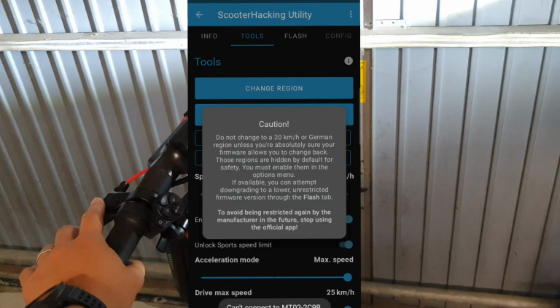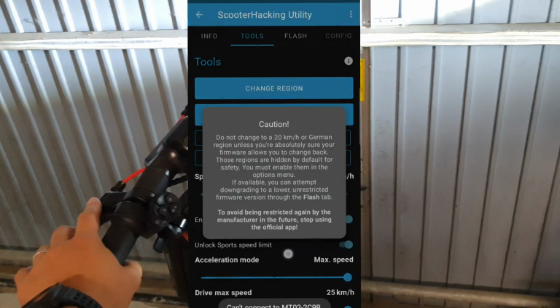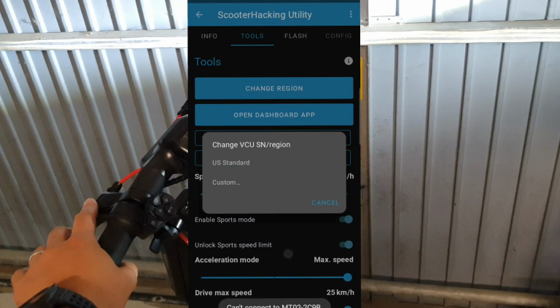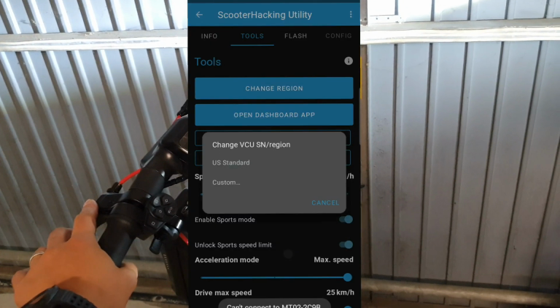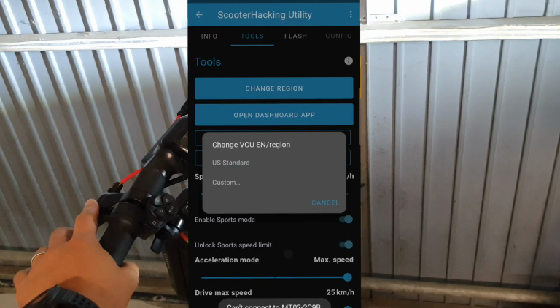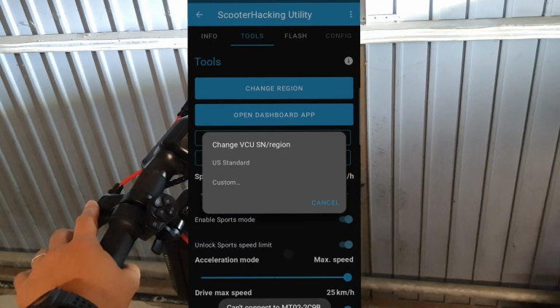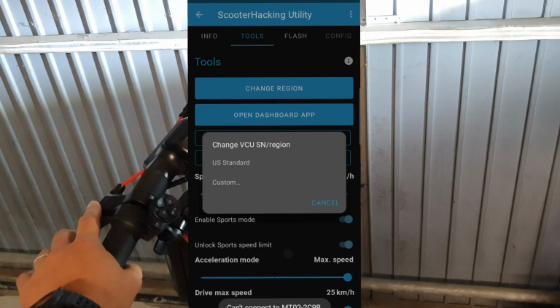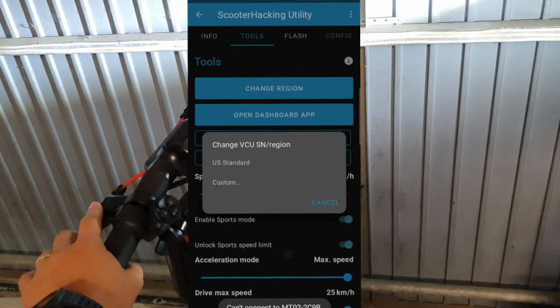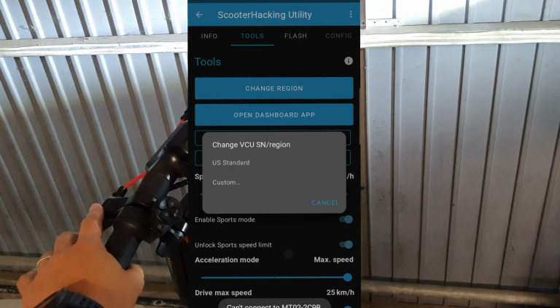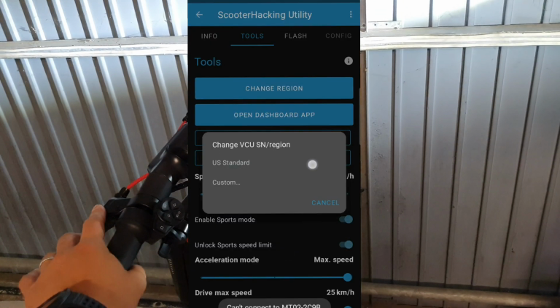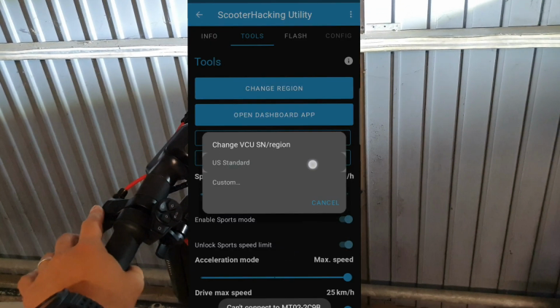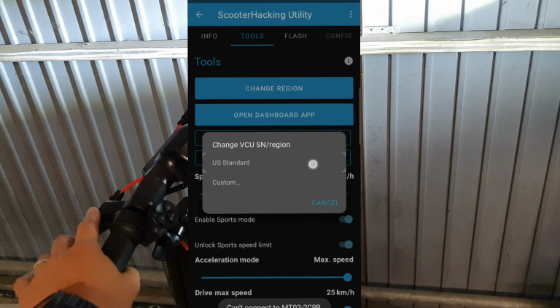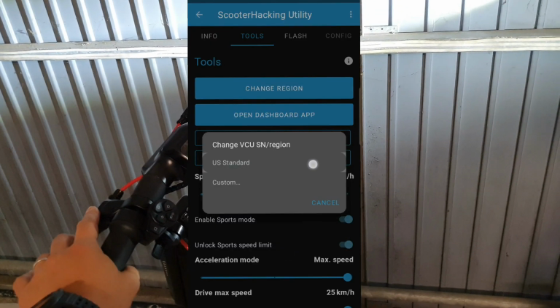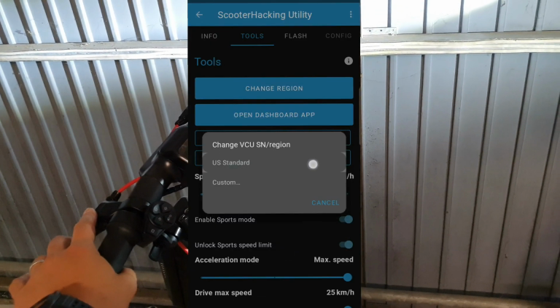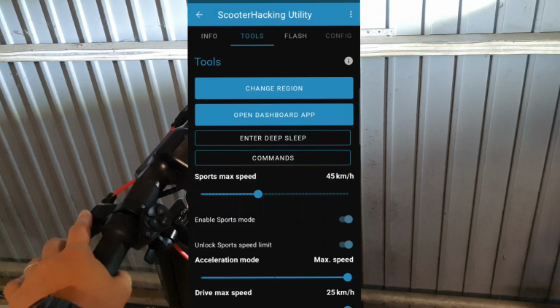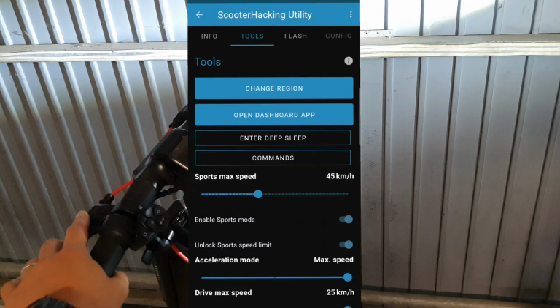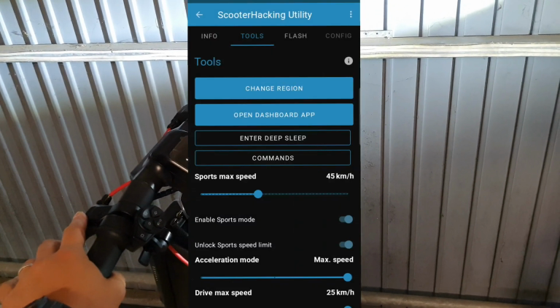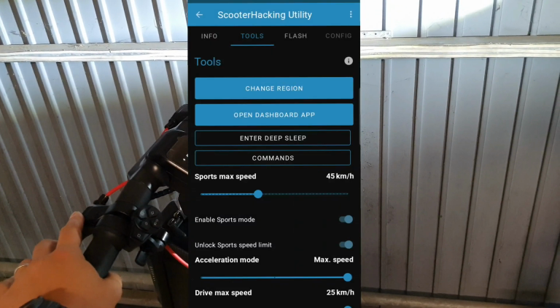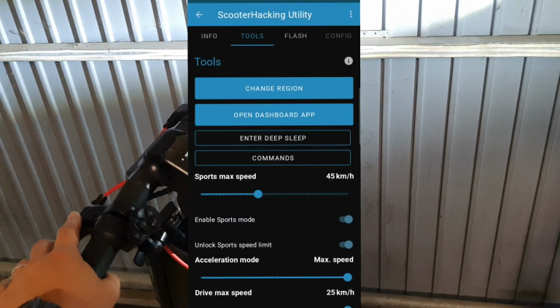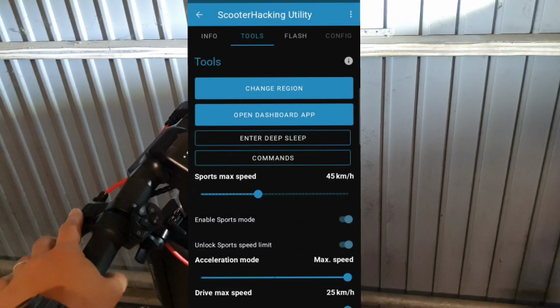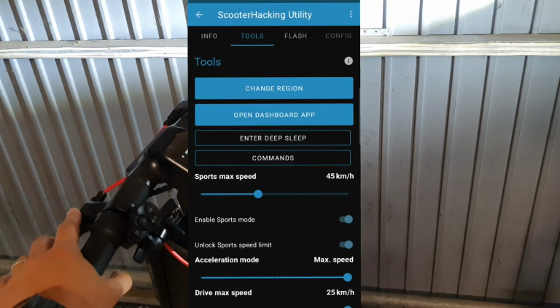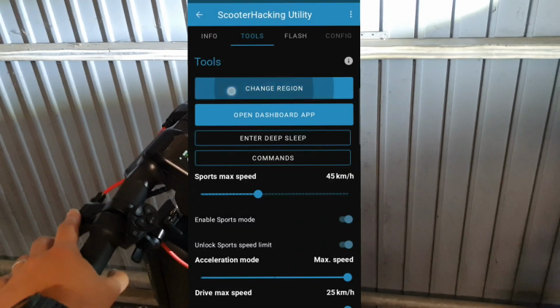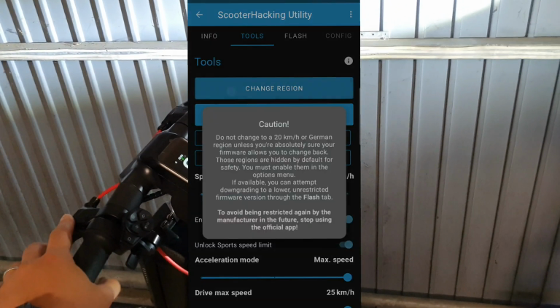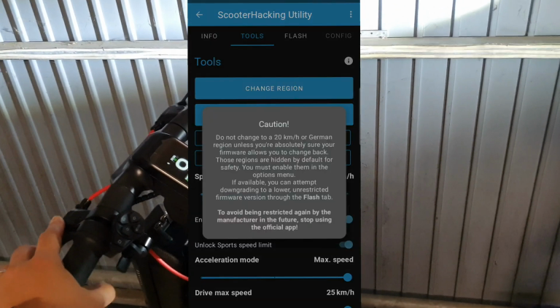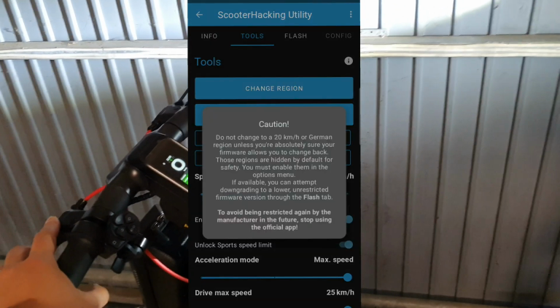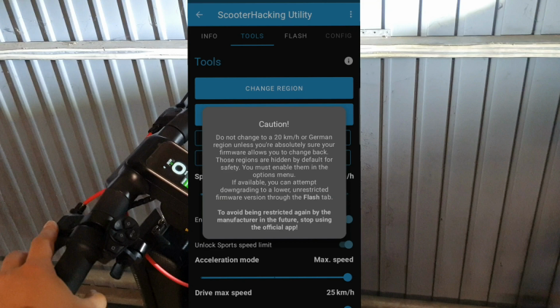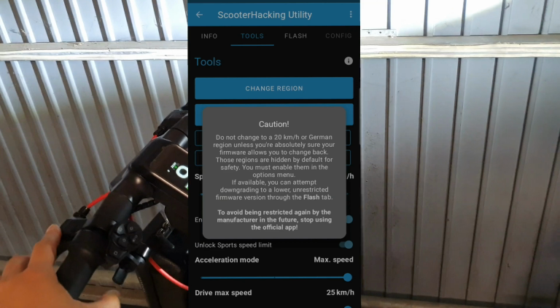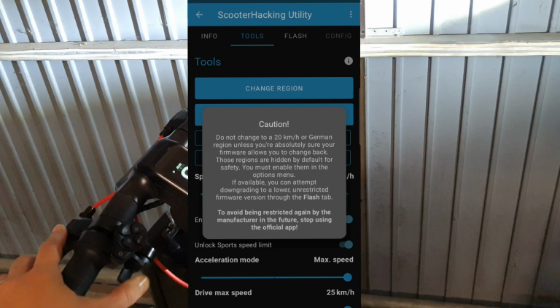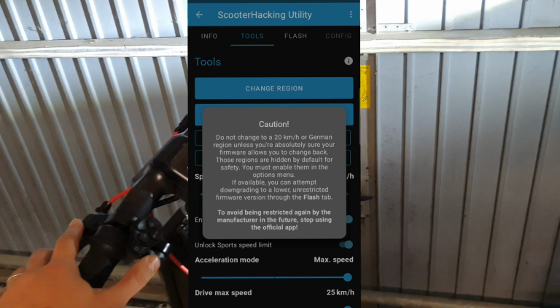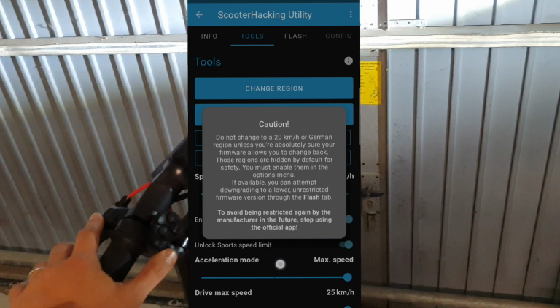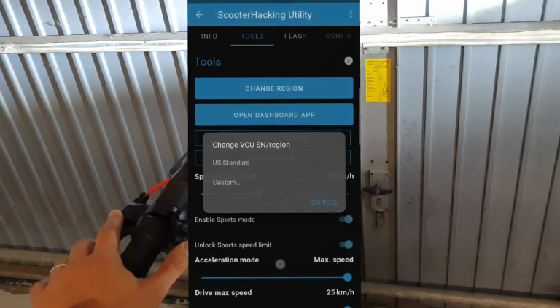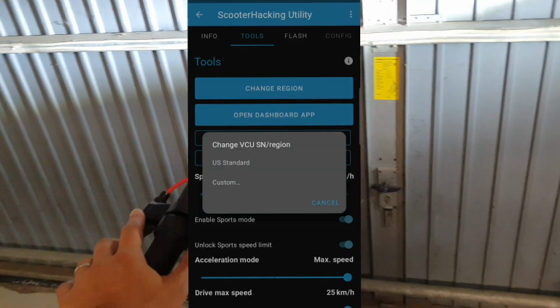Then you can go to Tools, change the region, and select the US region for example to get a higher speed. And that's basically it.